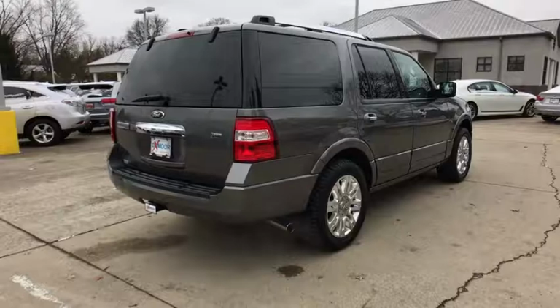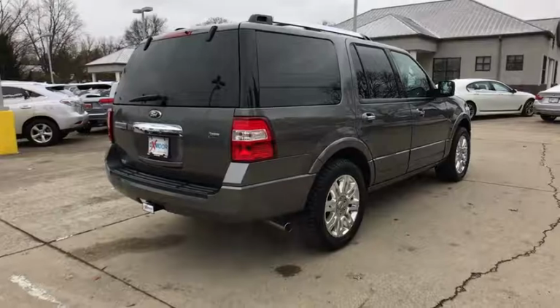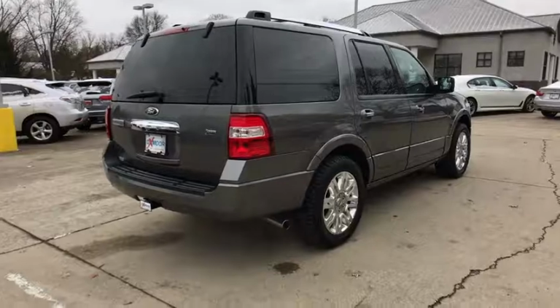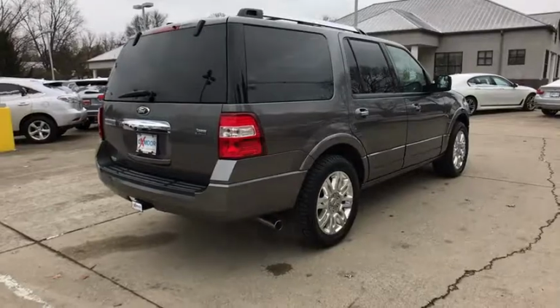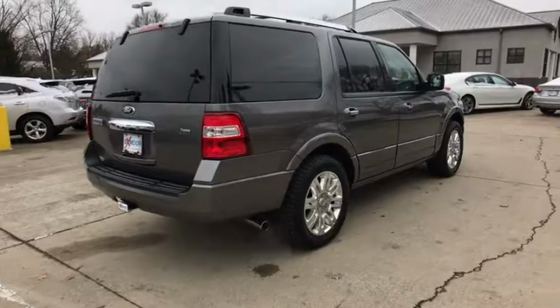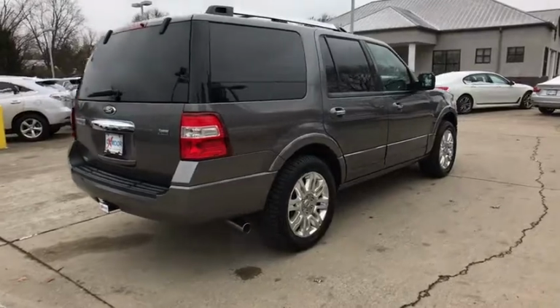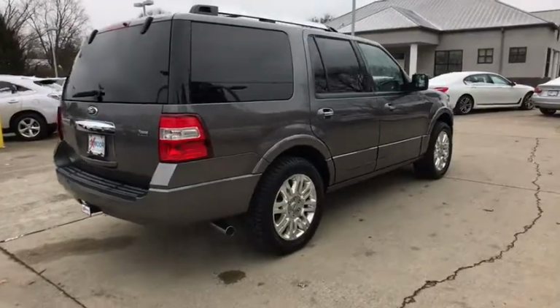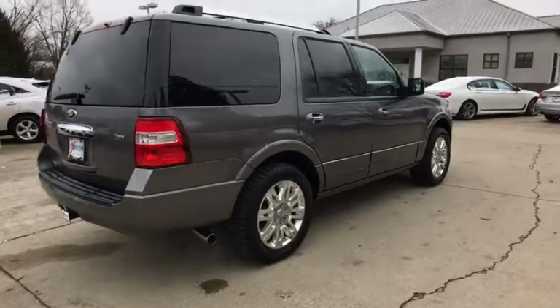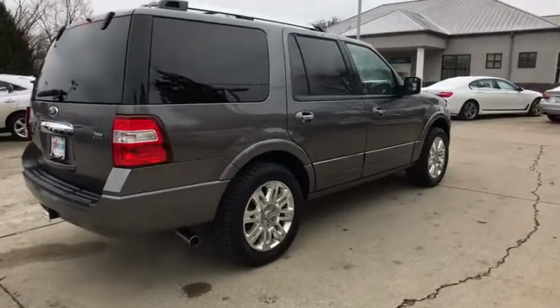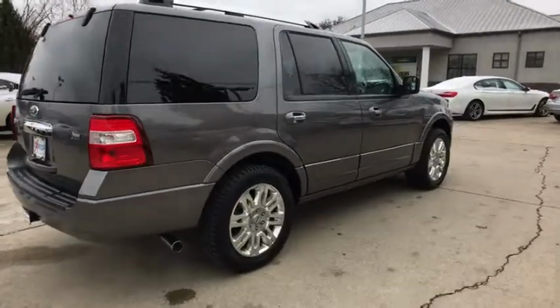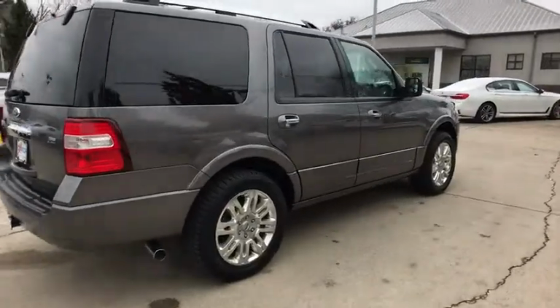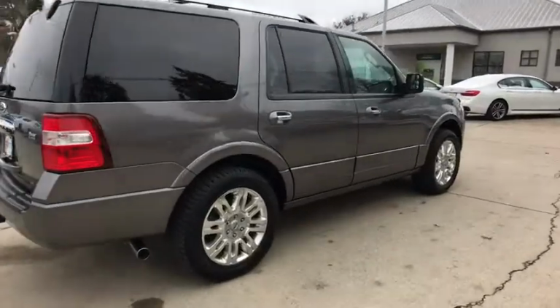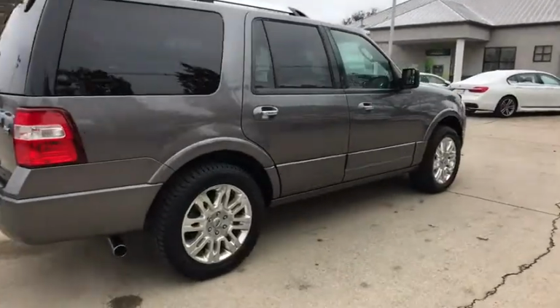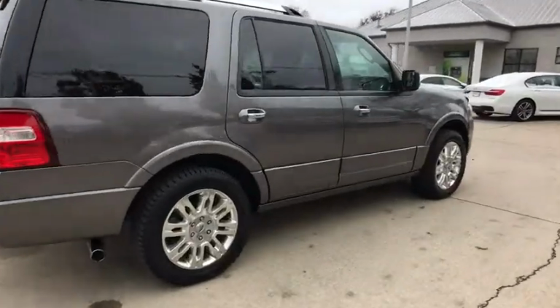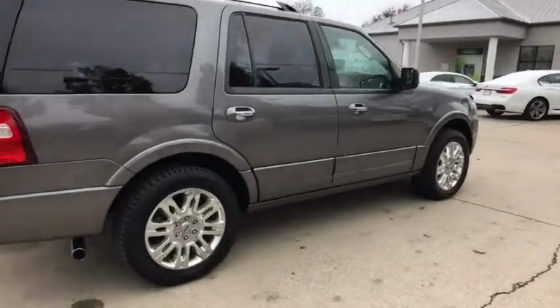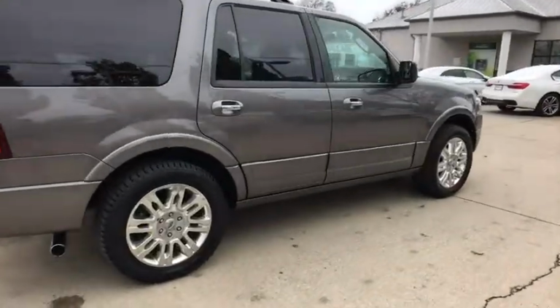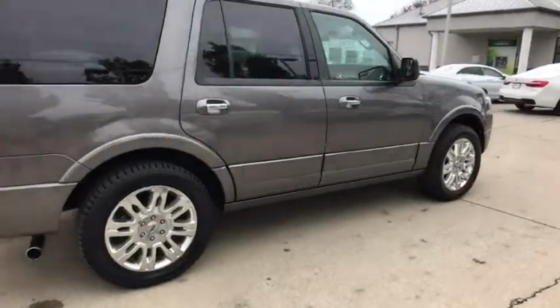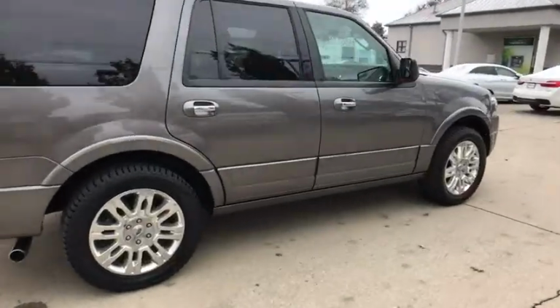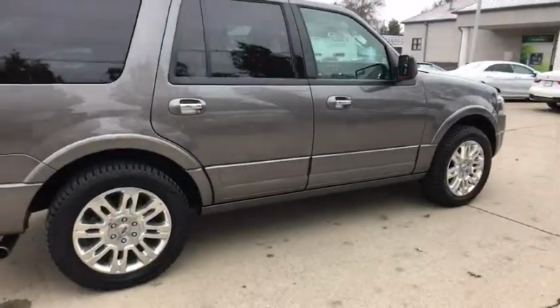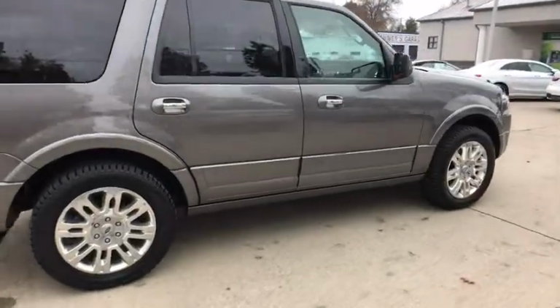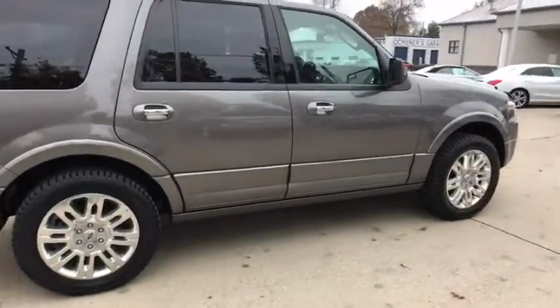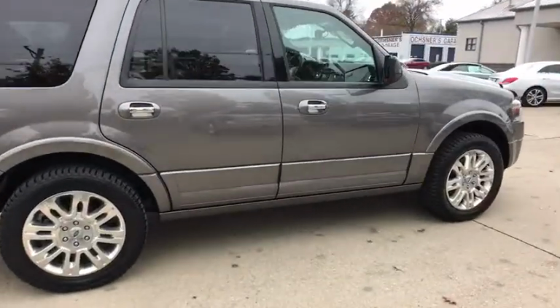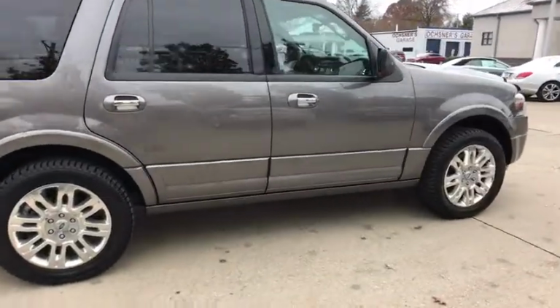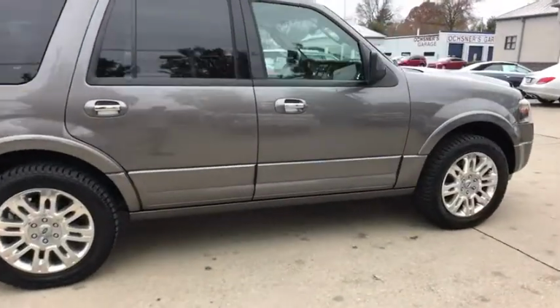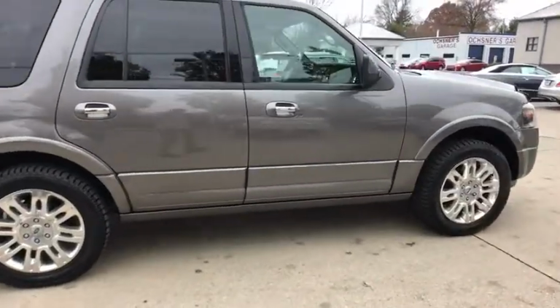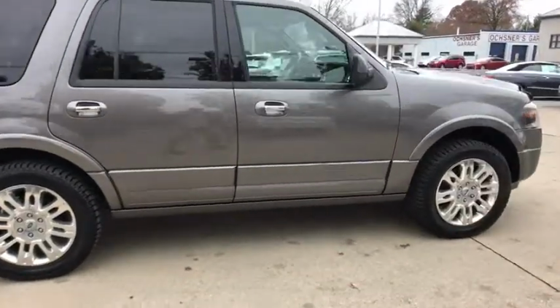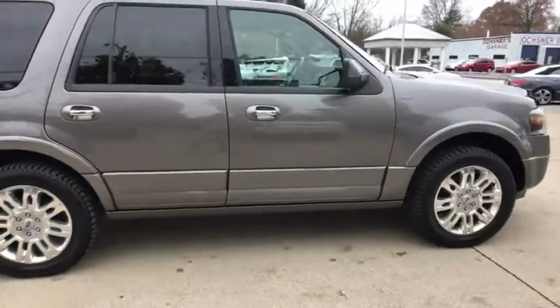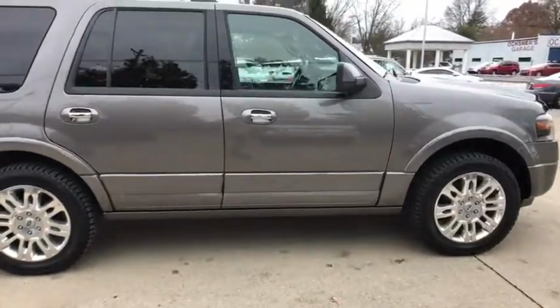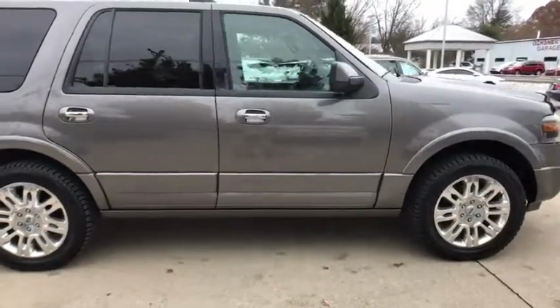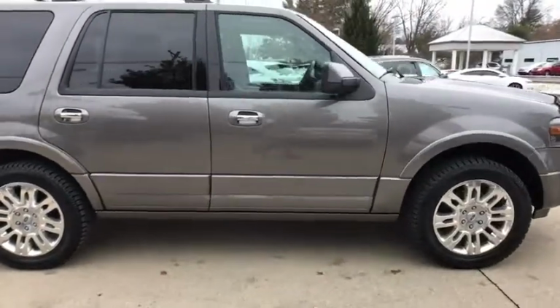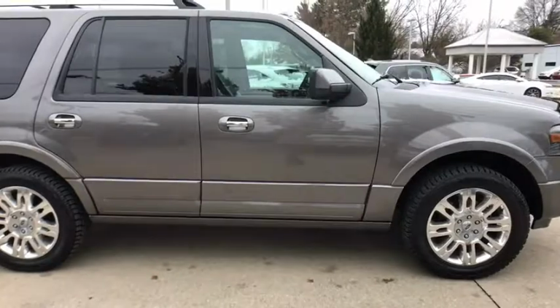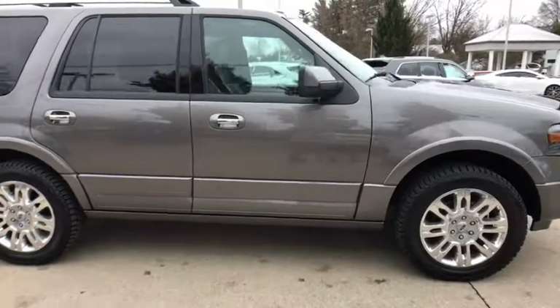The 2014 Ford Expedition. Powerful, controlled, resourceful.